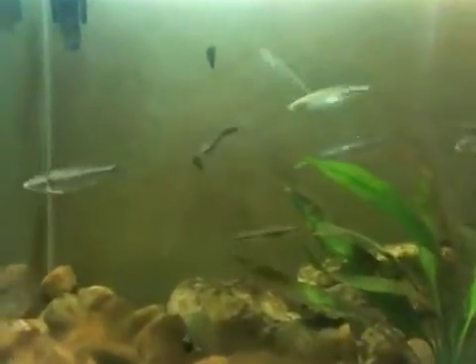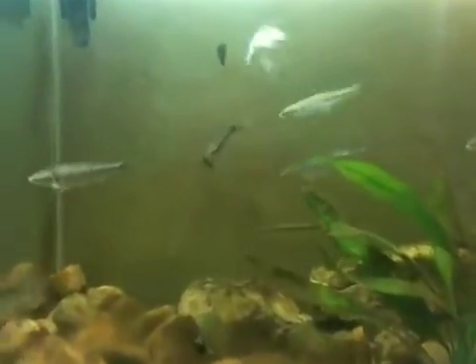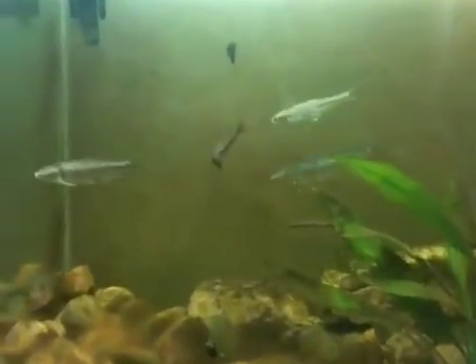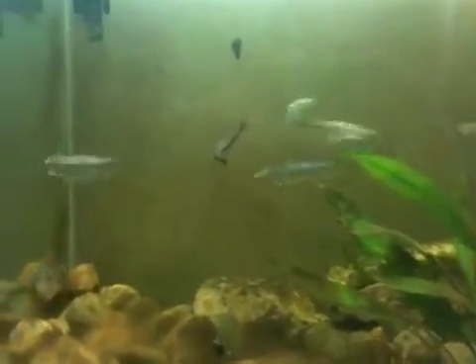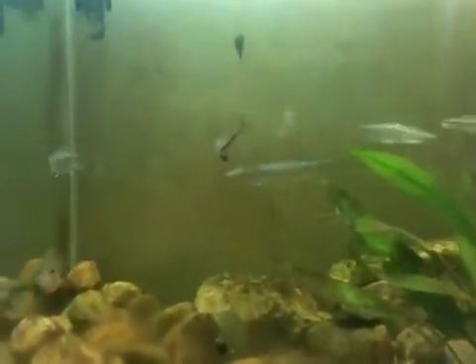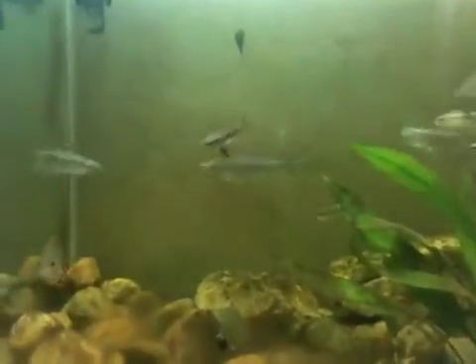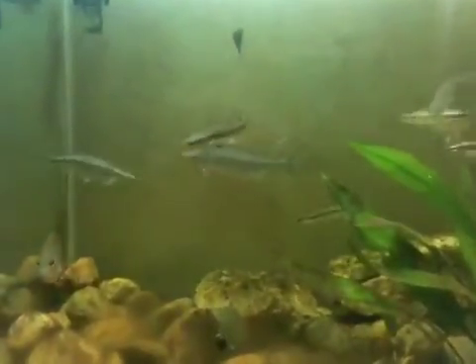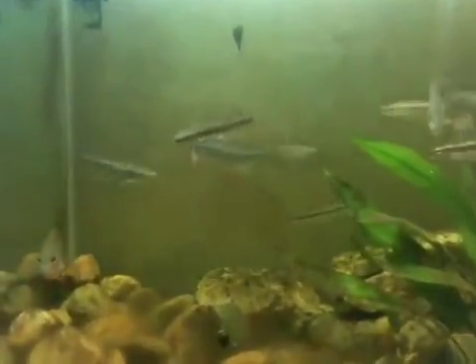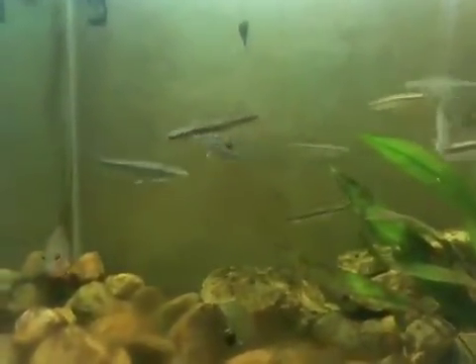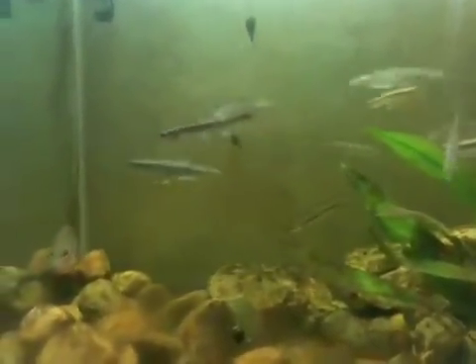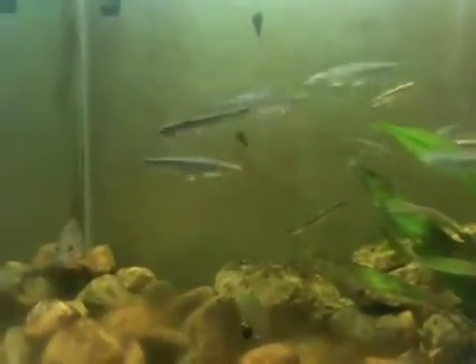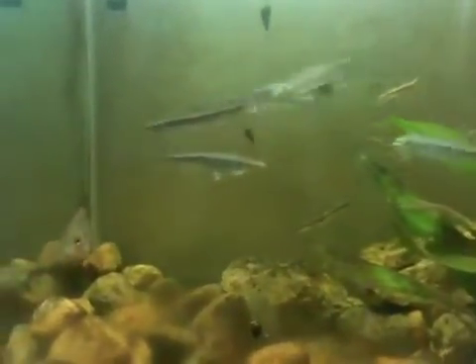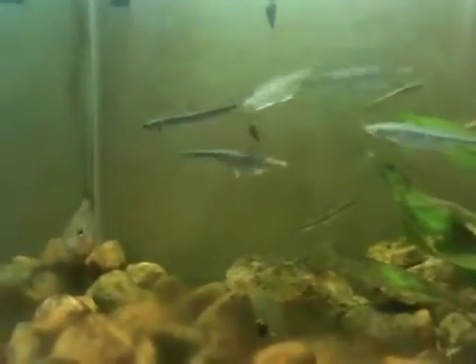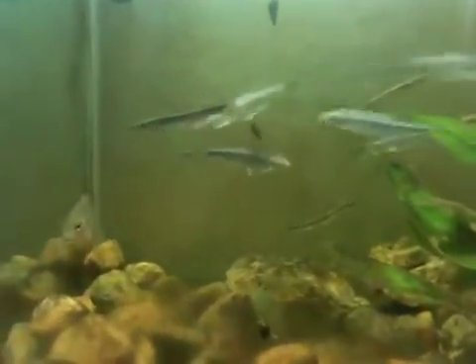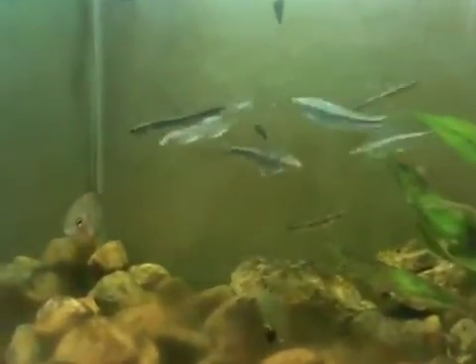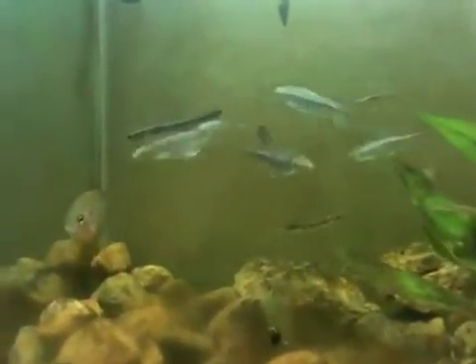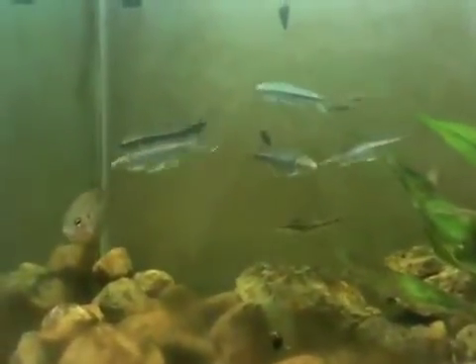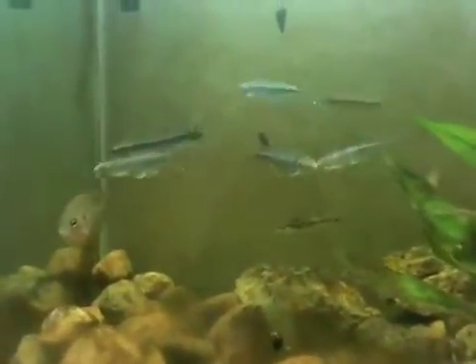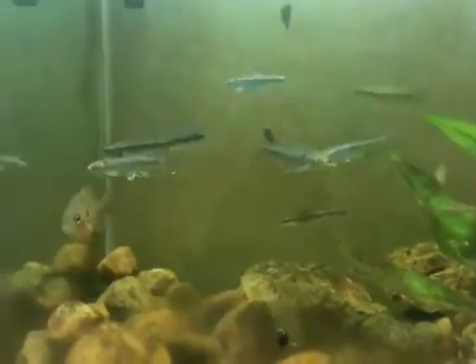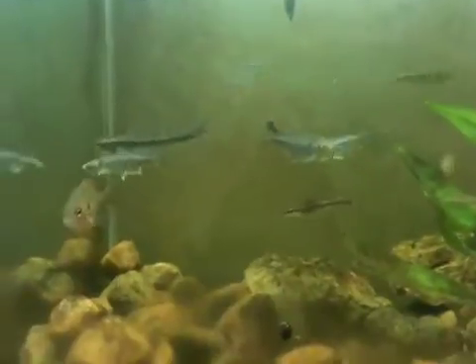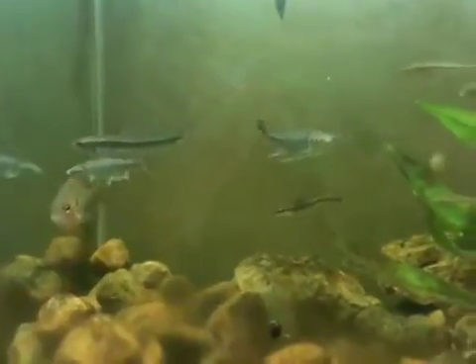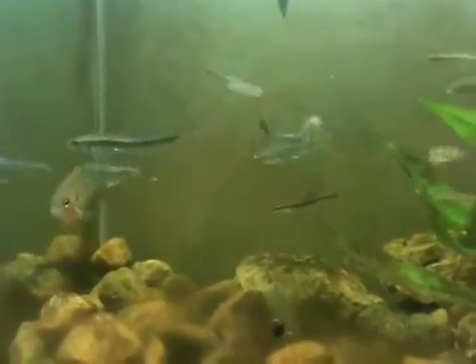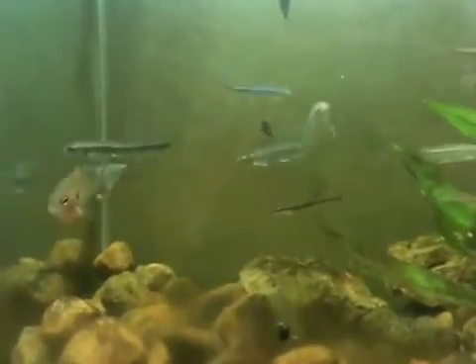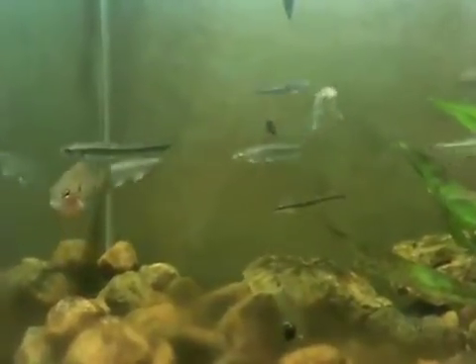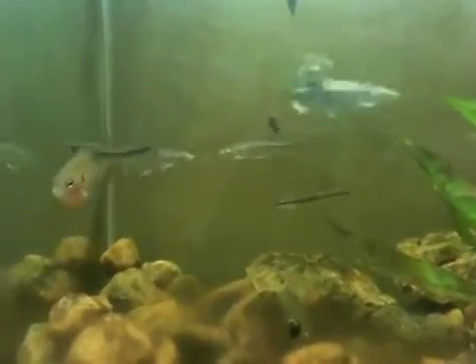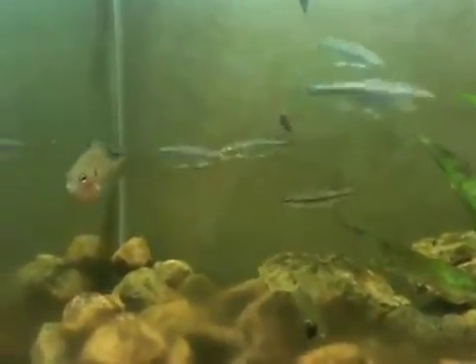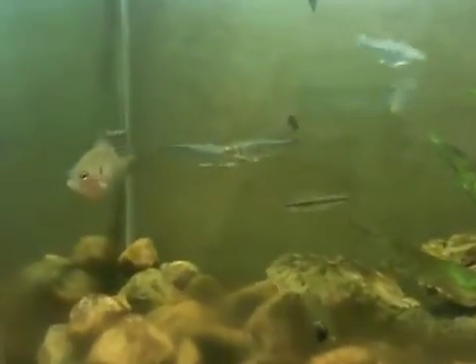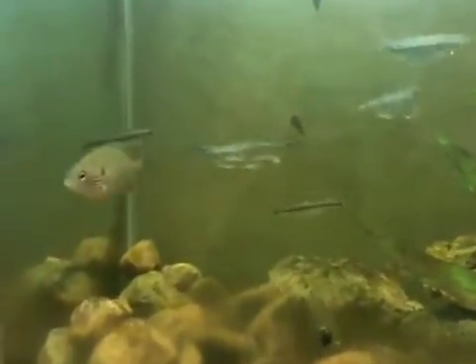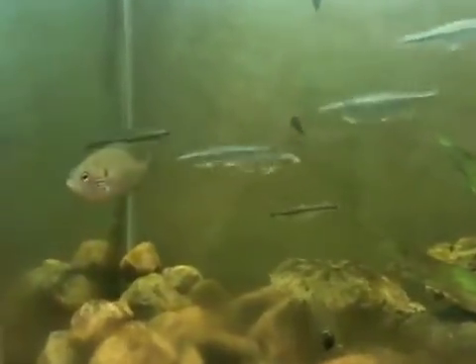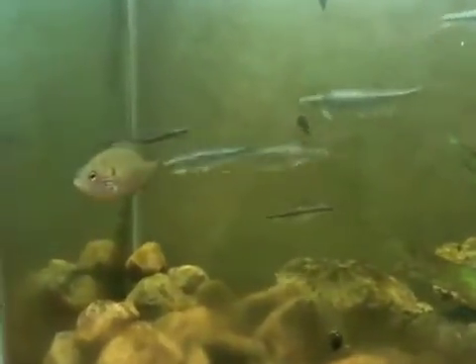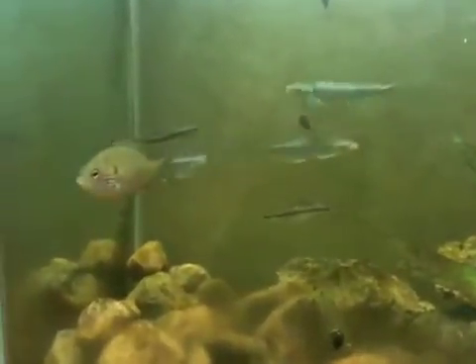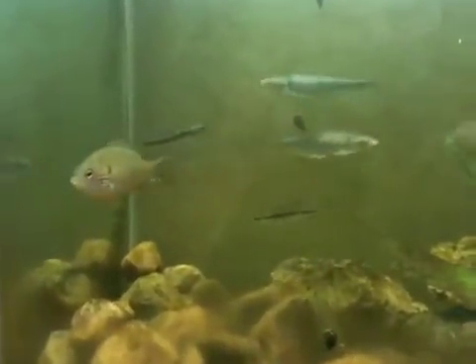This is one out of Wabash River Aquarium. All these fish came out of the Wabash.